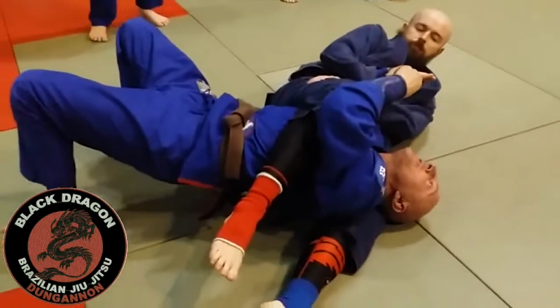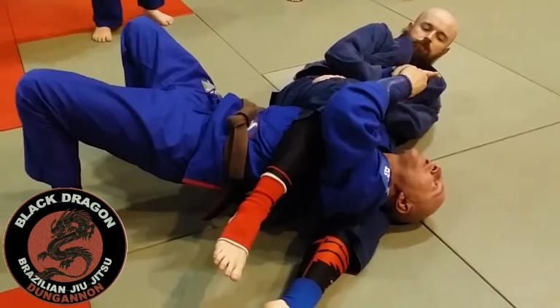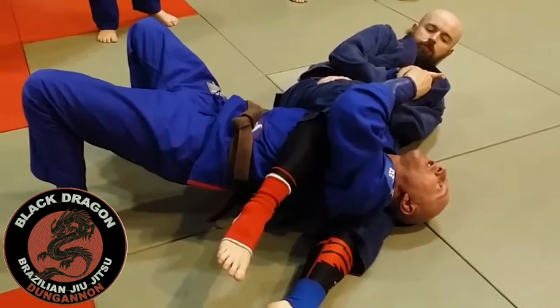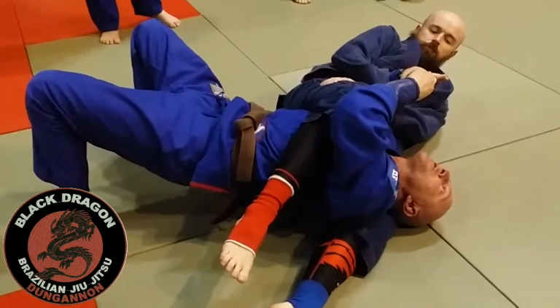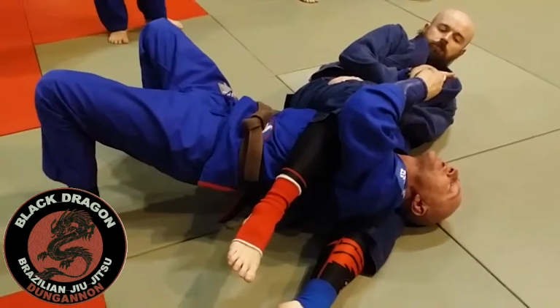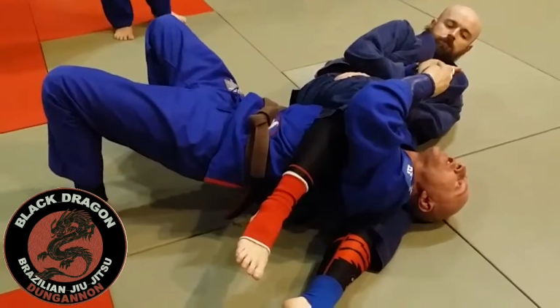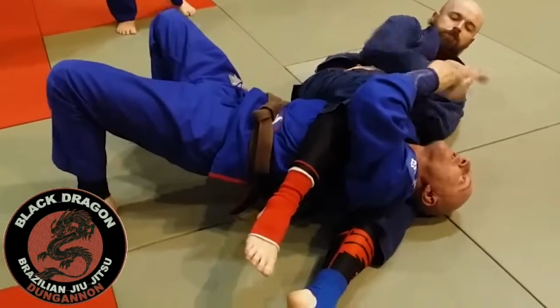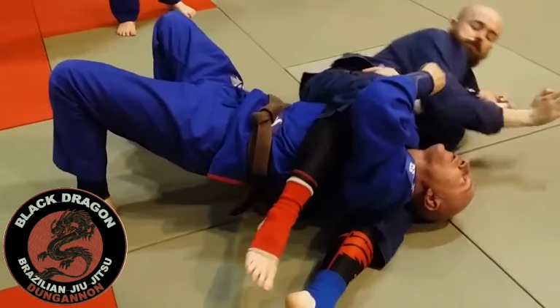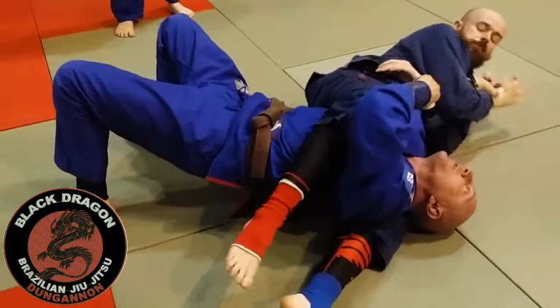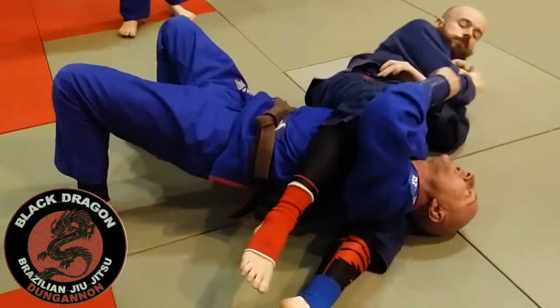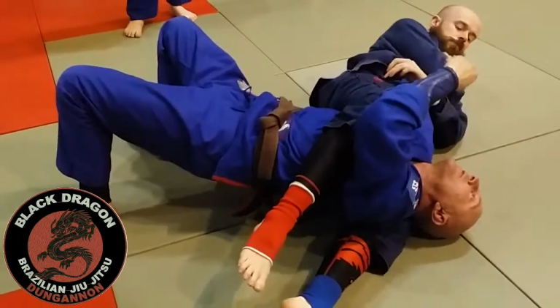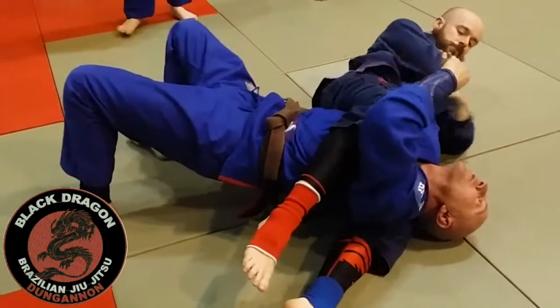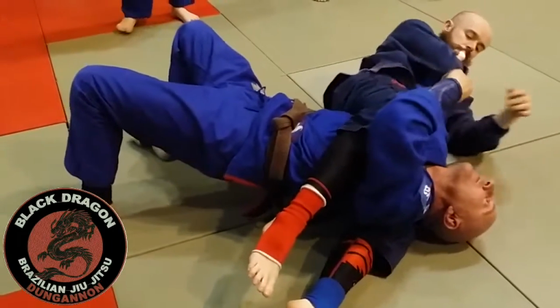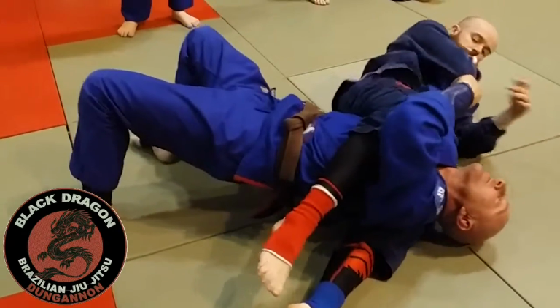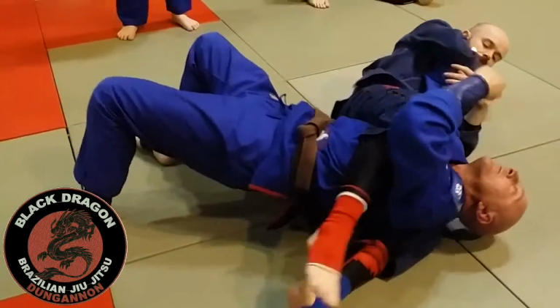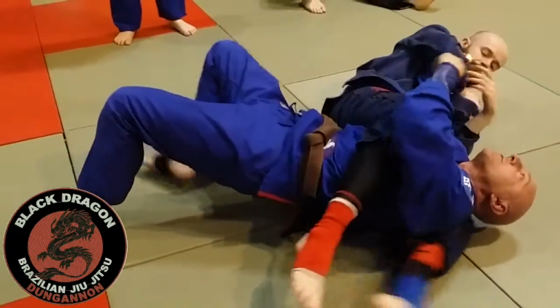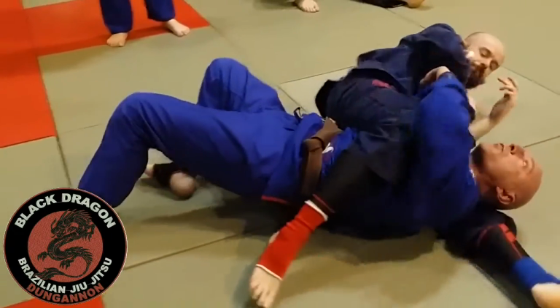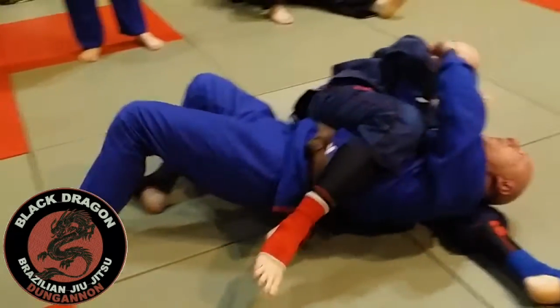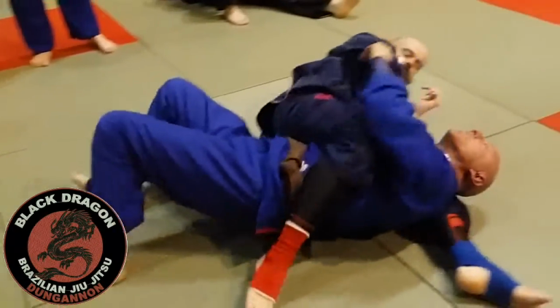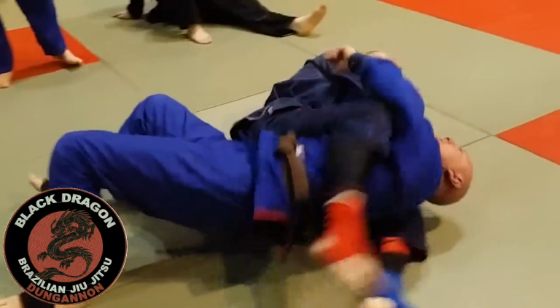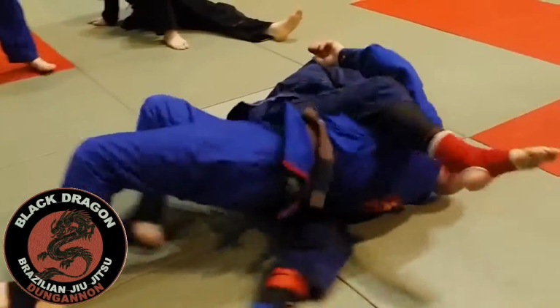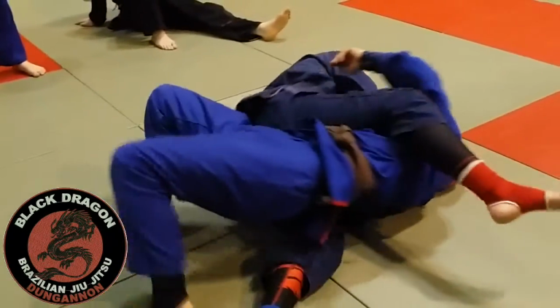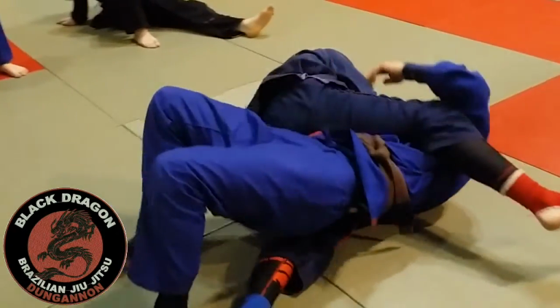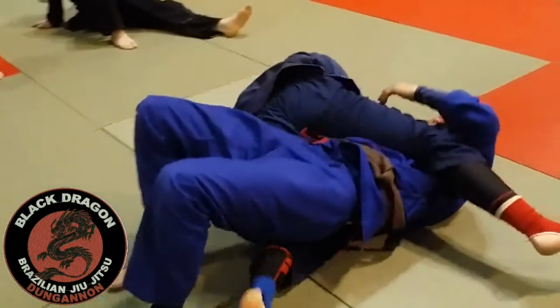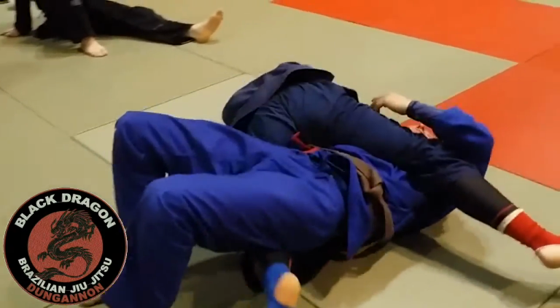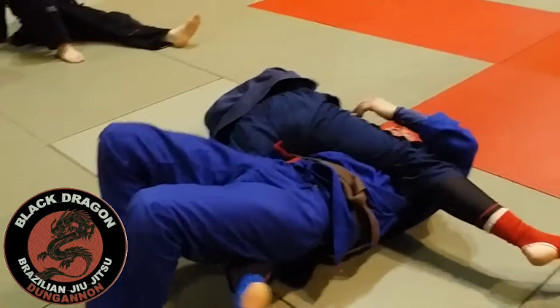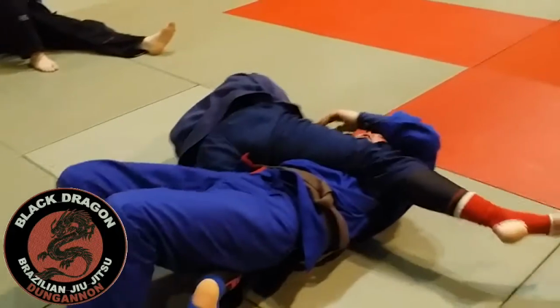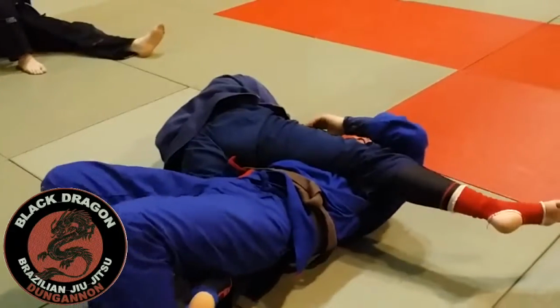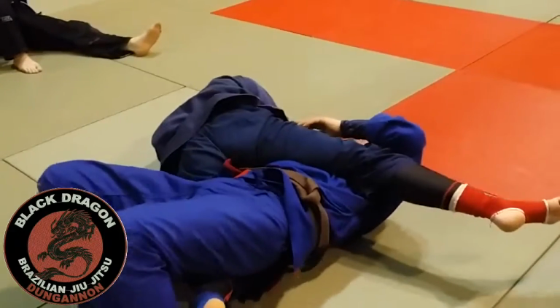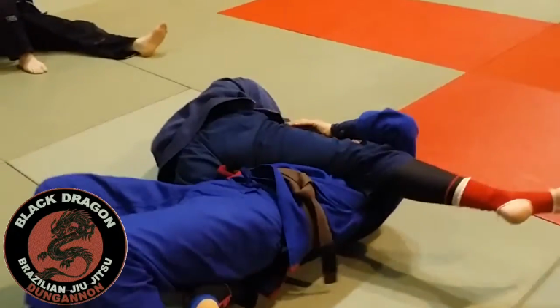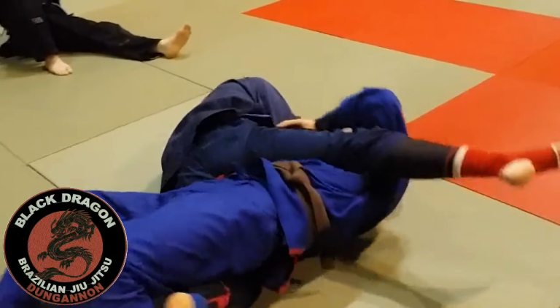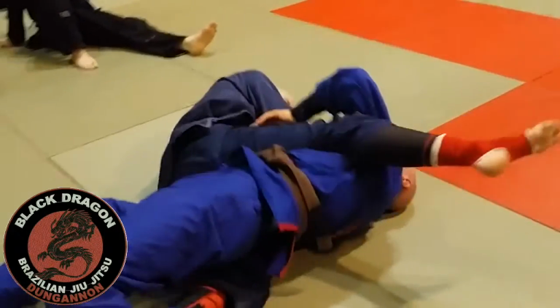Even if the guard tries to arm bar from there, there's no problem. Slow the night back because it's on our leg — you know what I'm going to have.